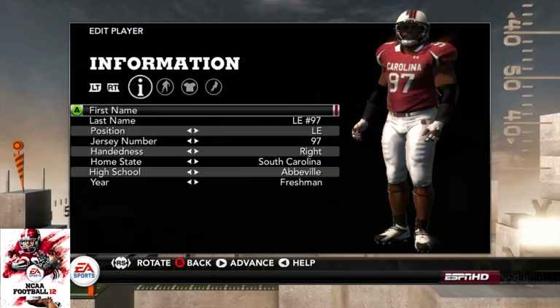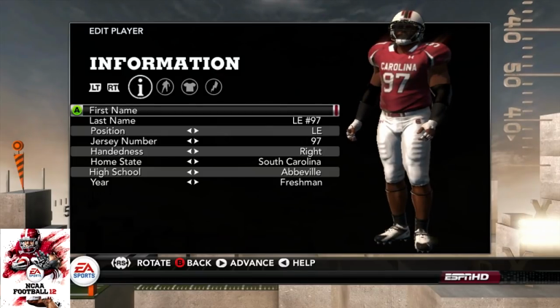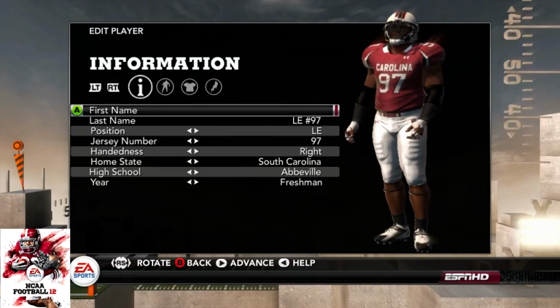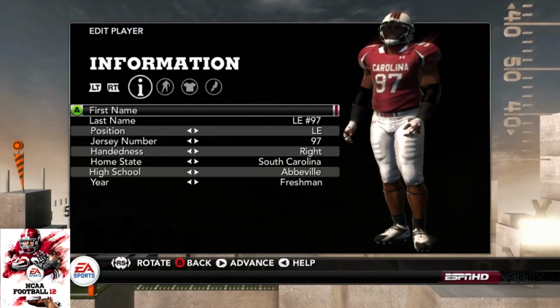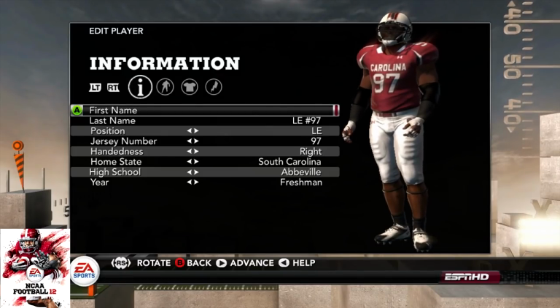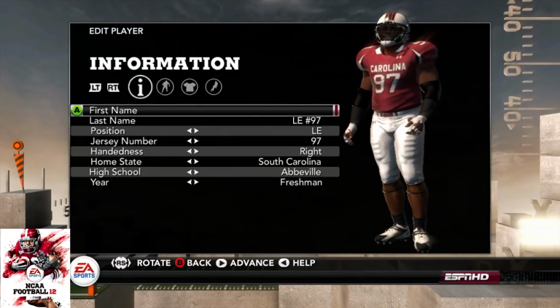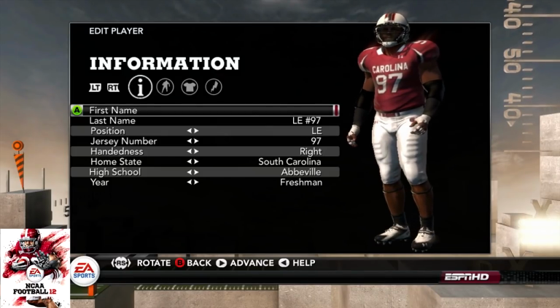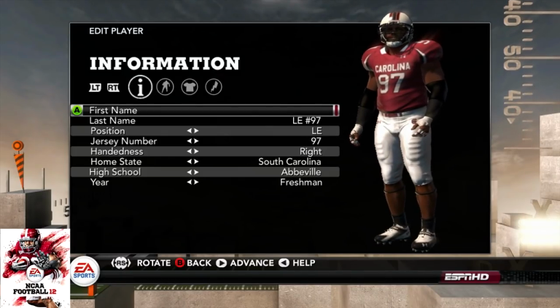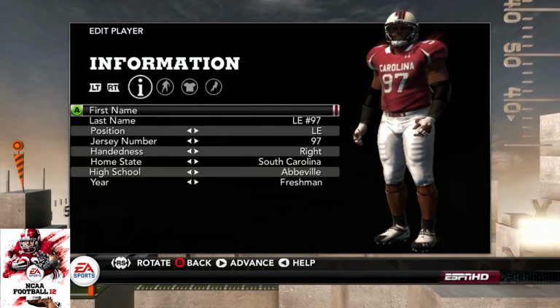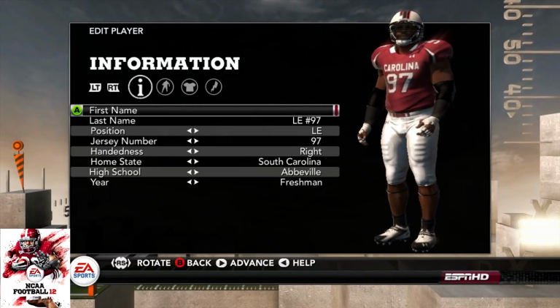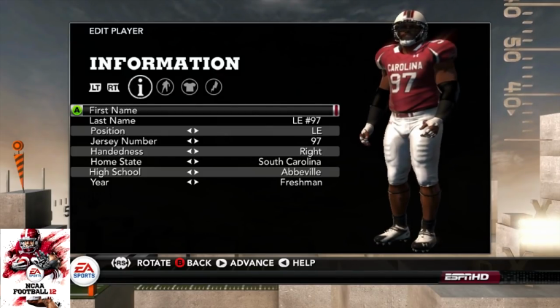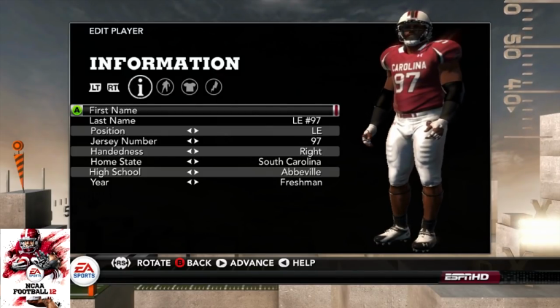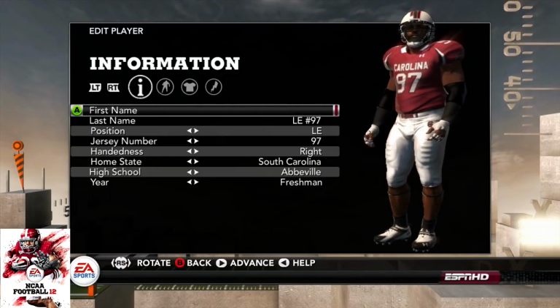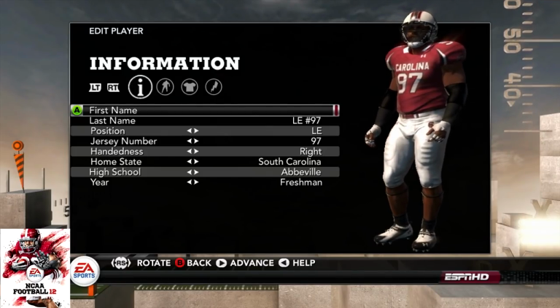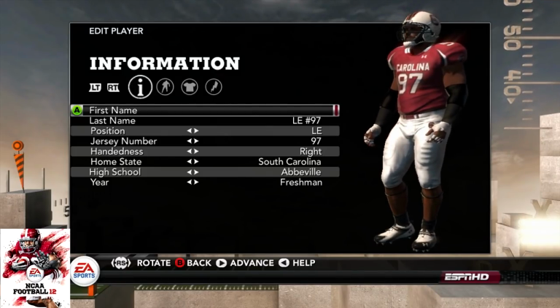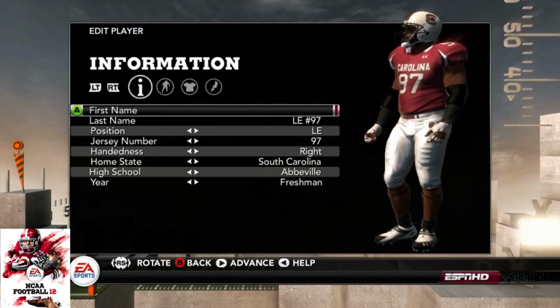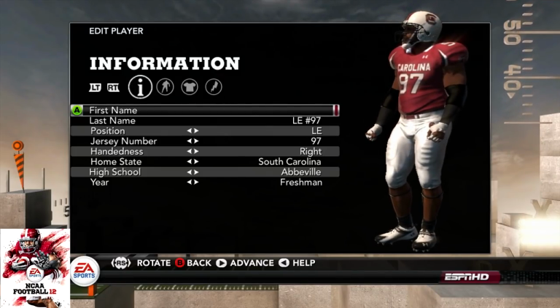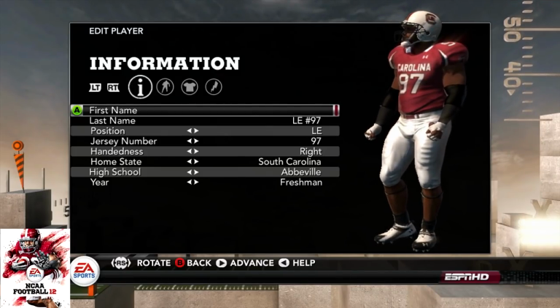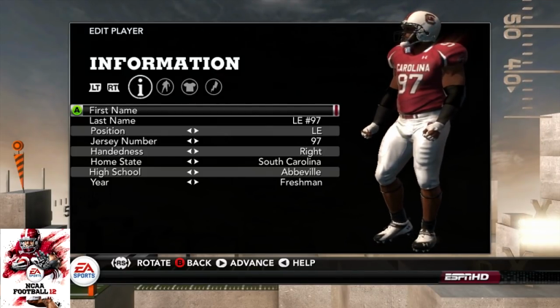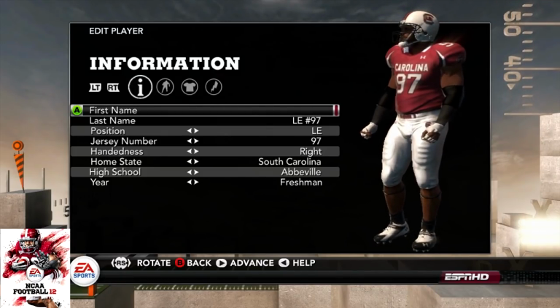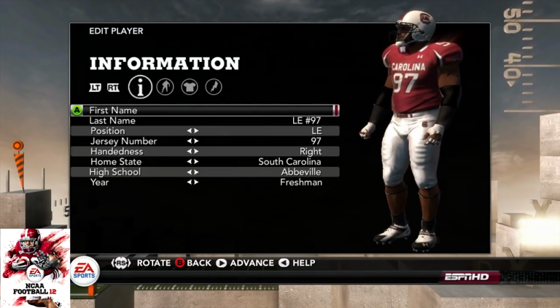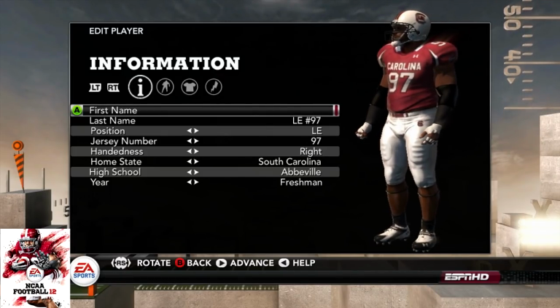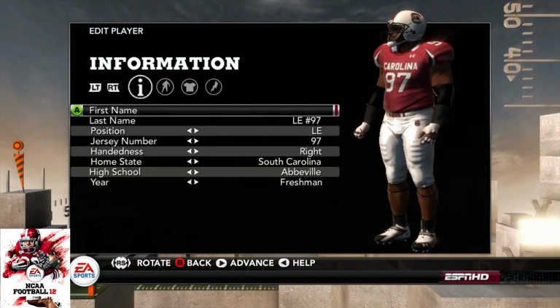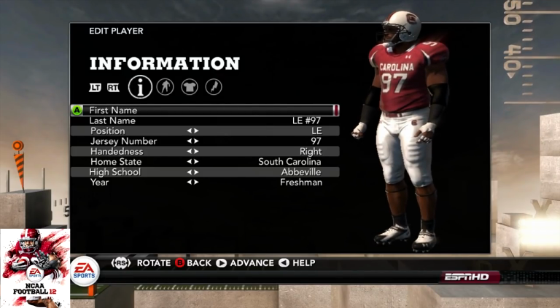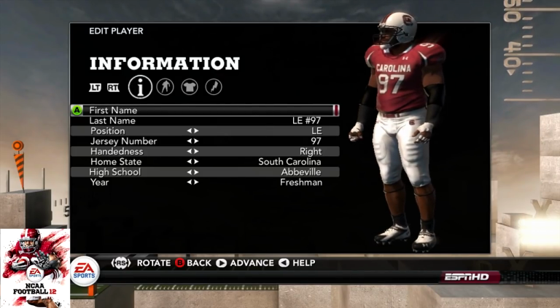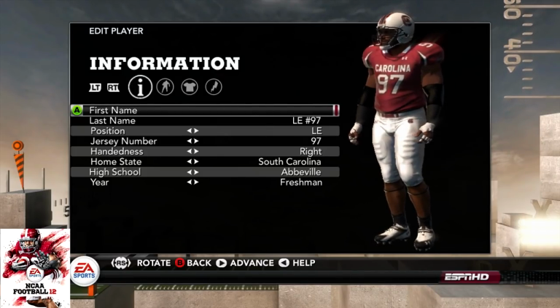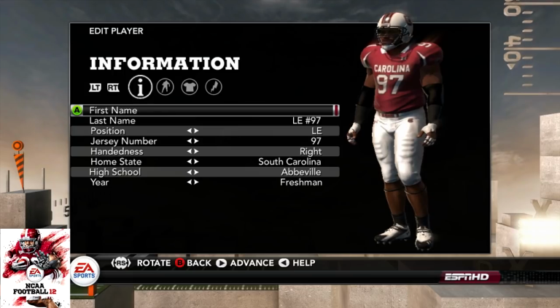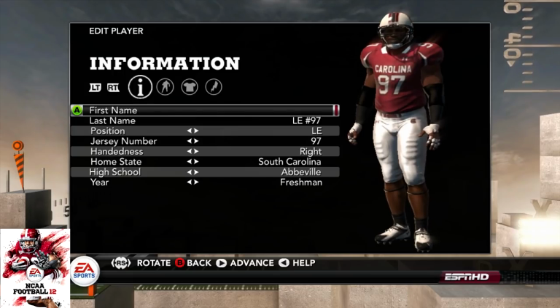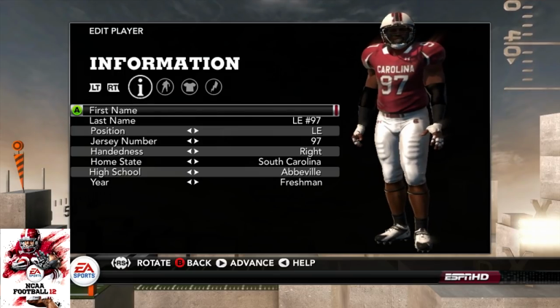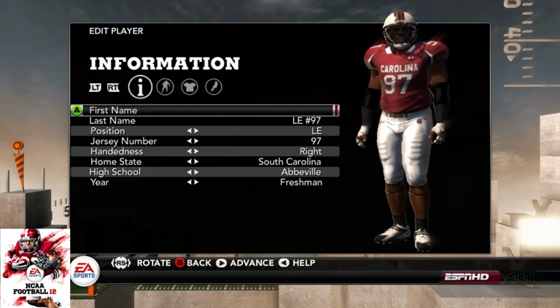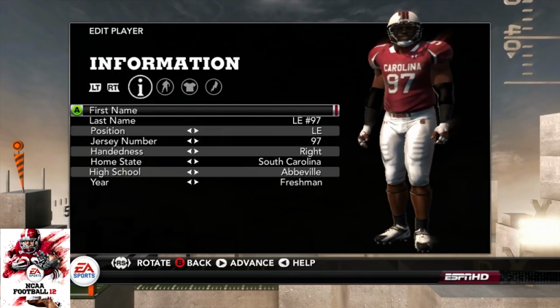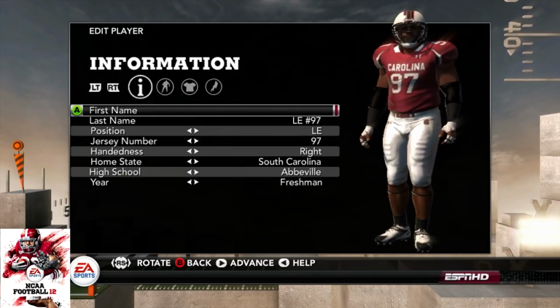What's going on everybody? Welcome back to the channel. Today we have Jadeveon Clowney through the years.